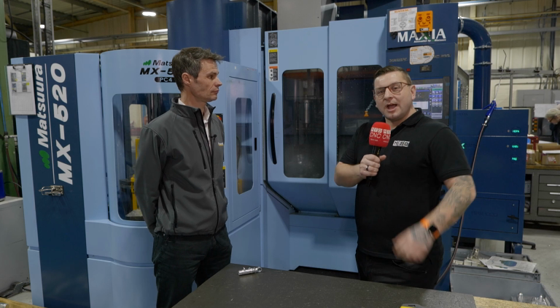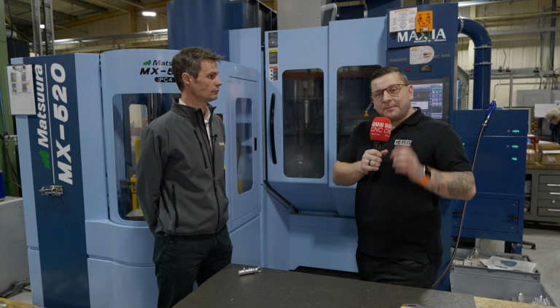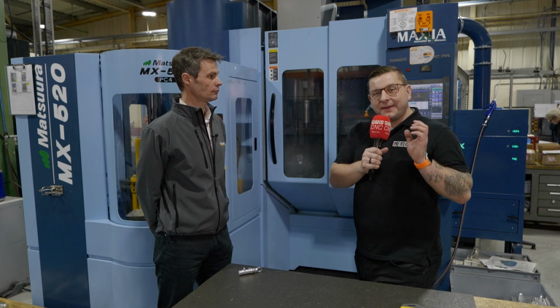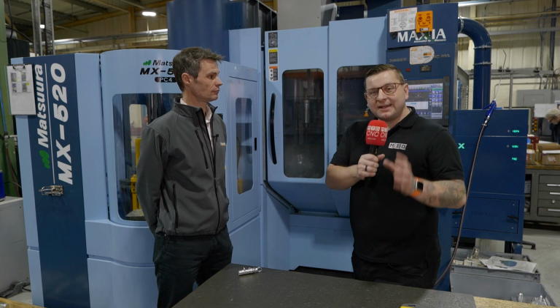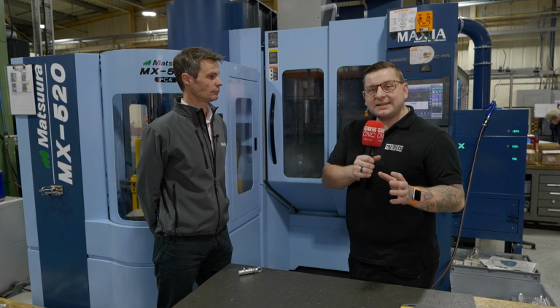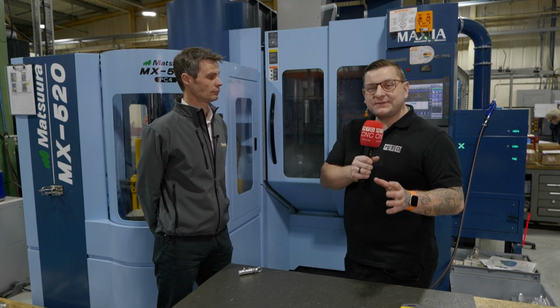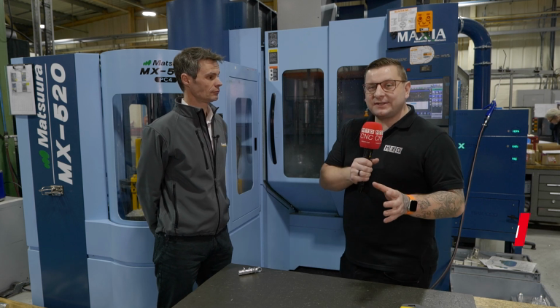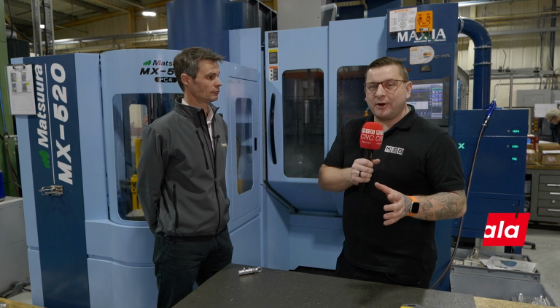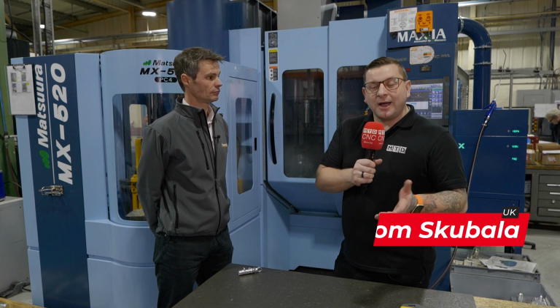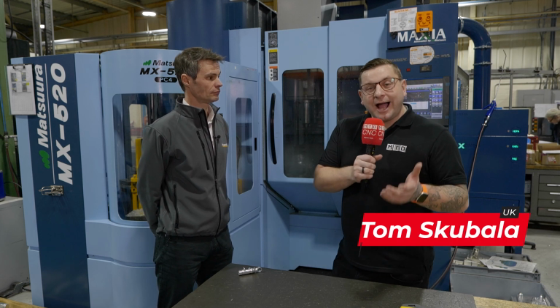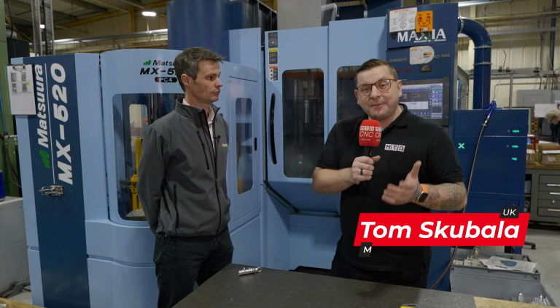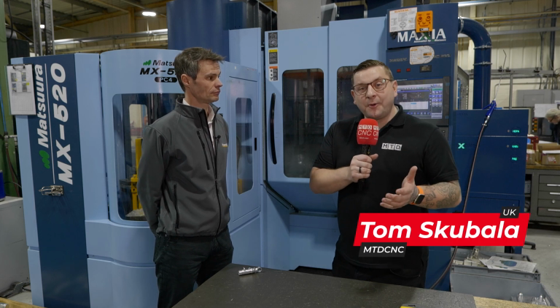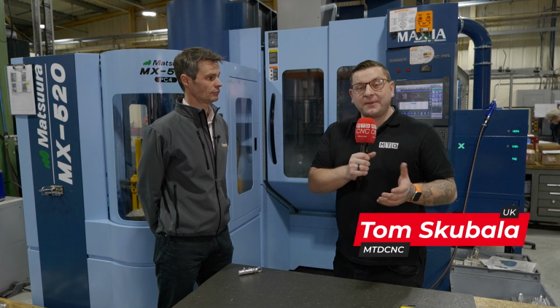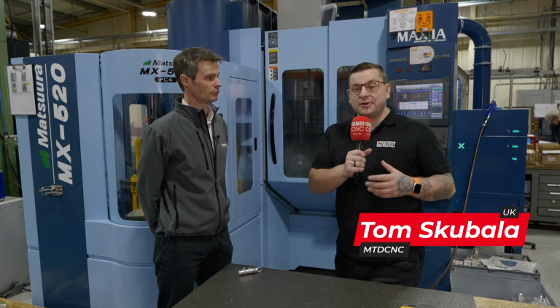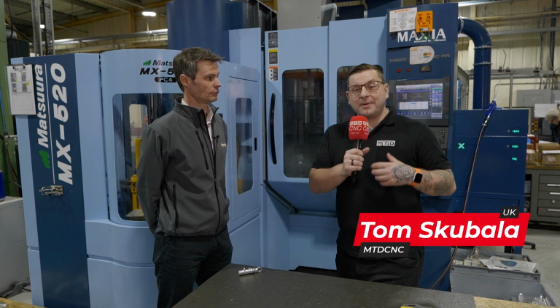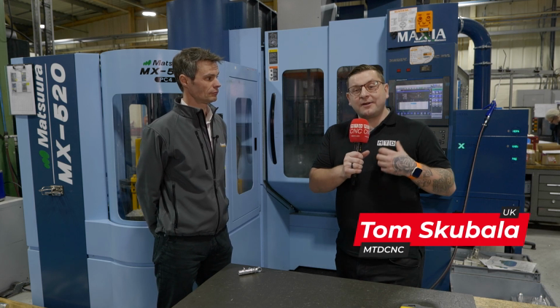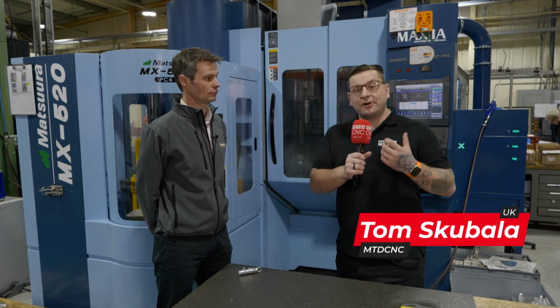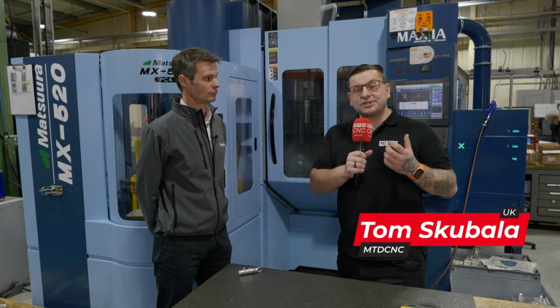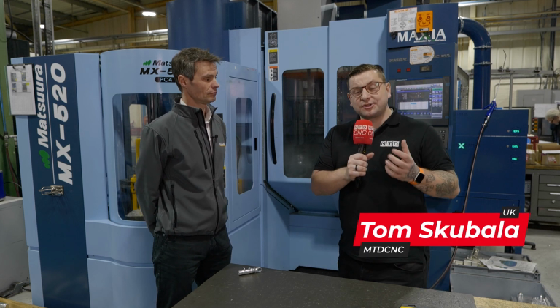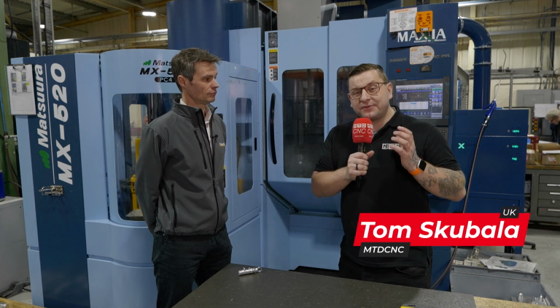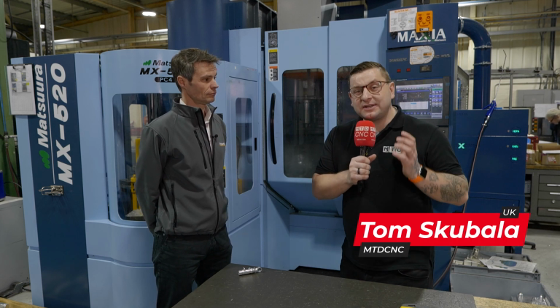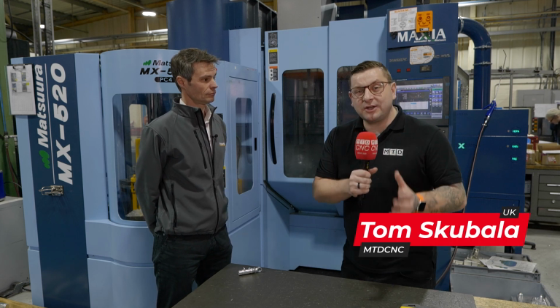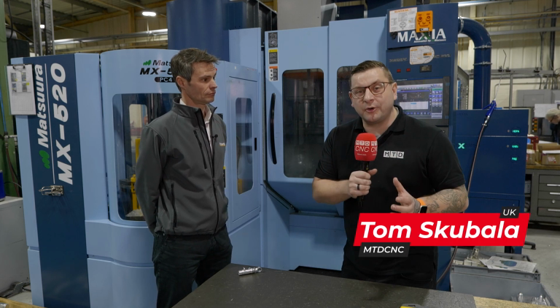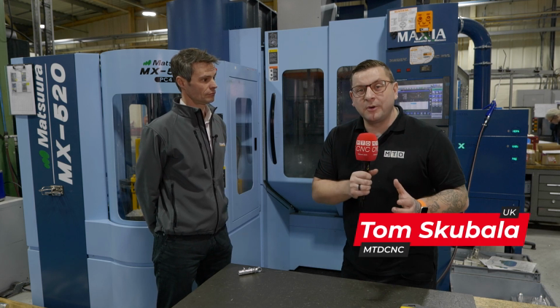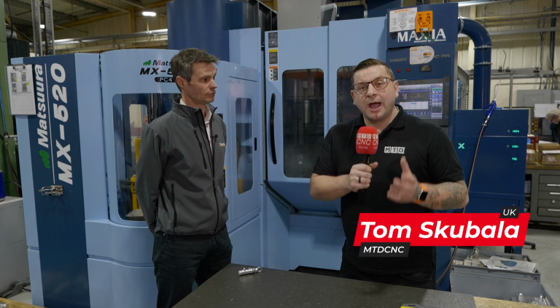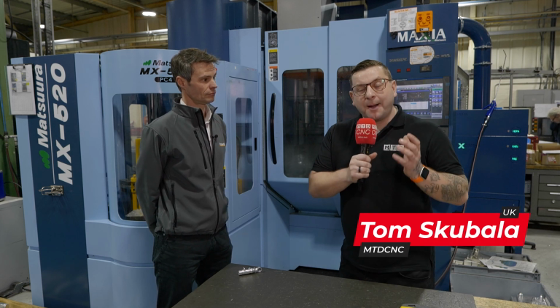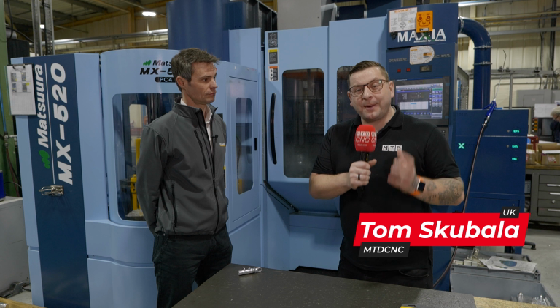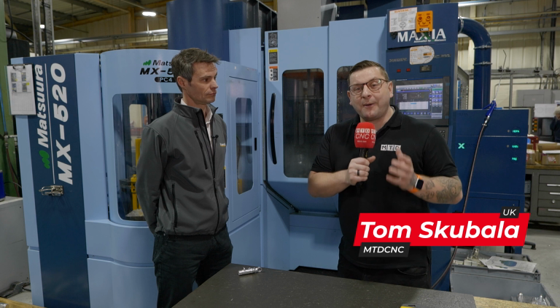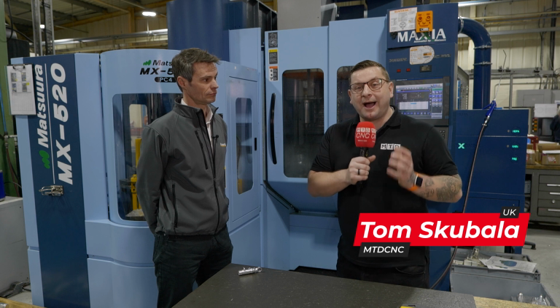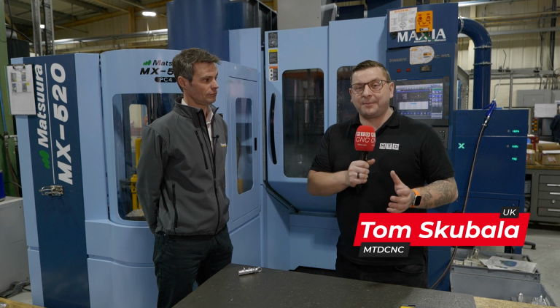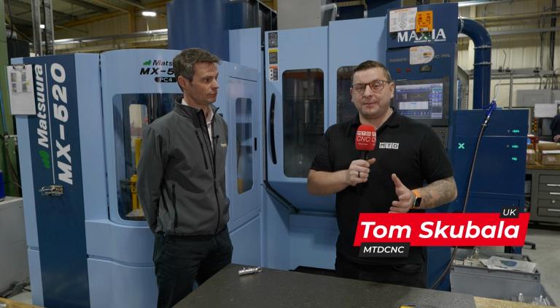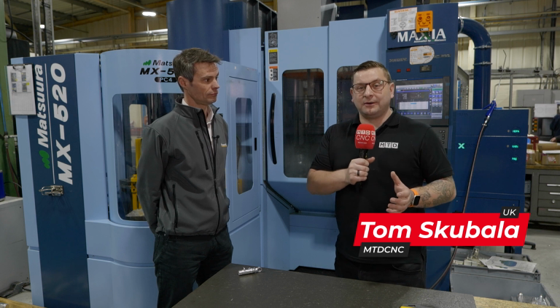By the end of this video, I'm hoping that you may have learned something new about Hypermill.